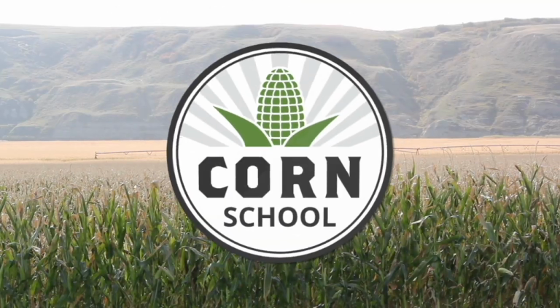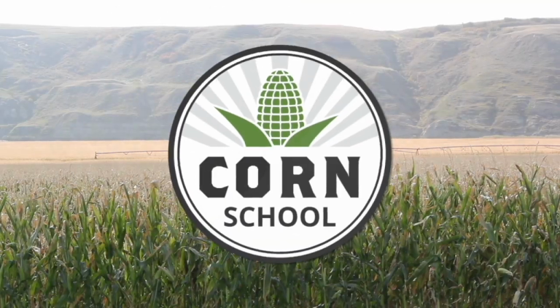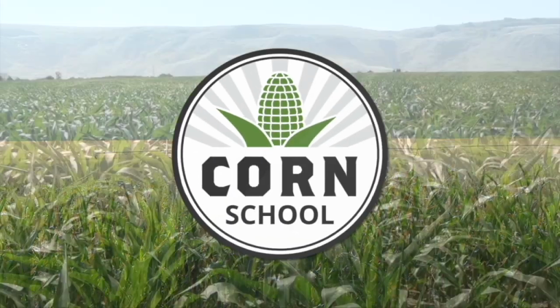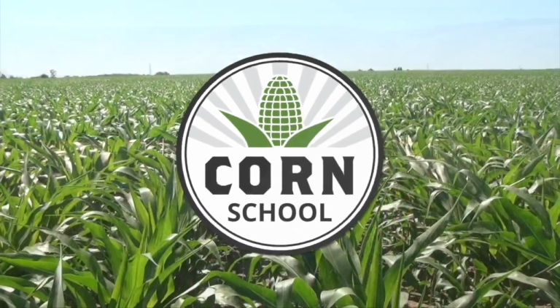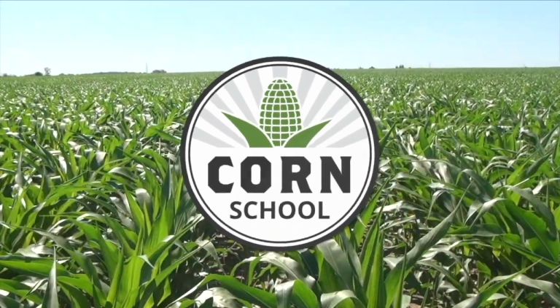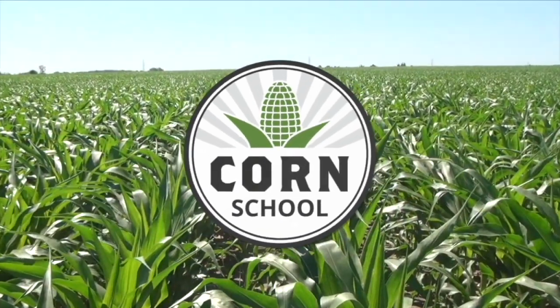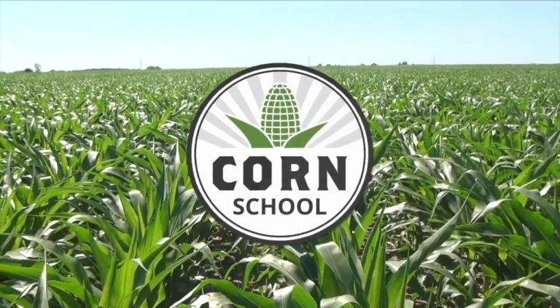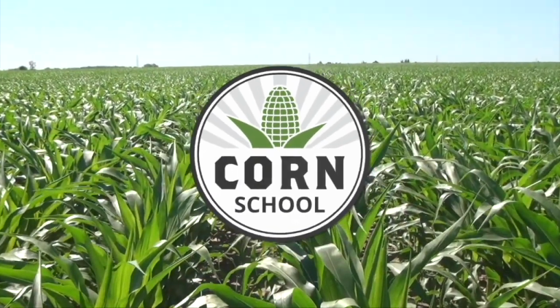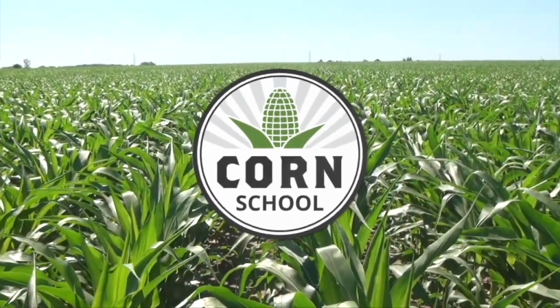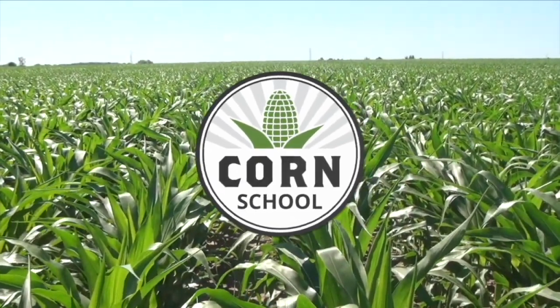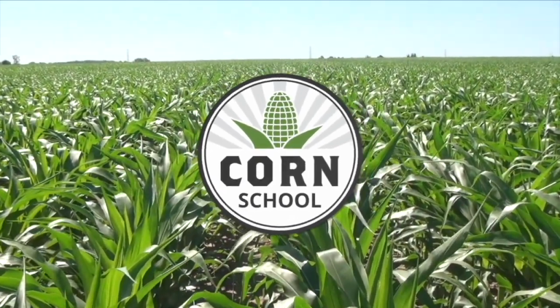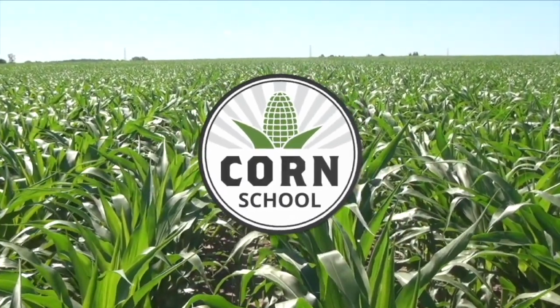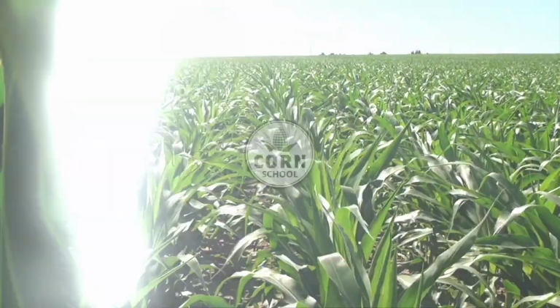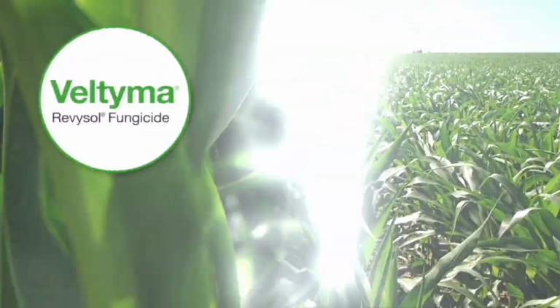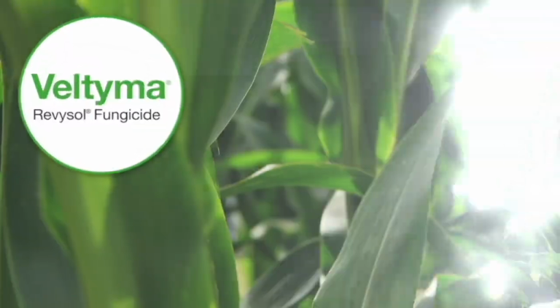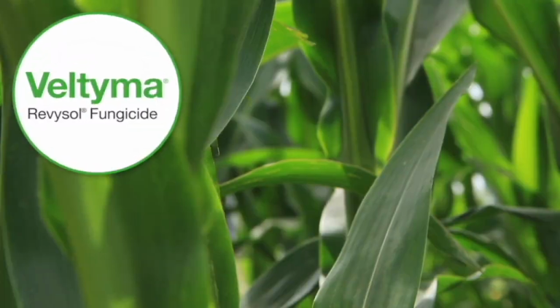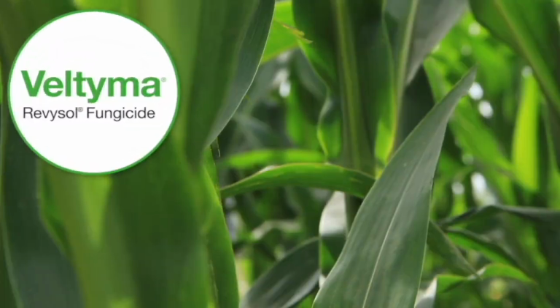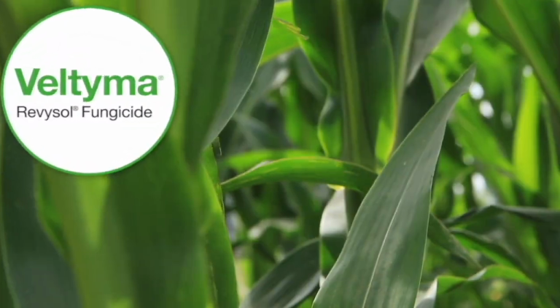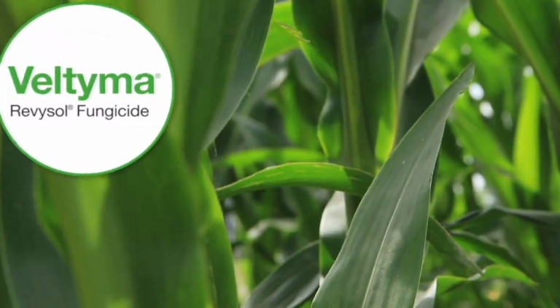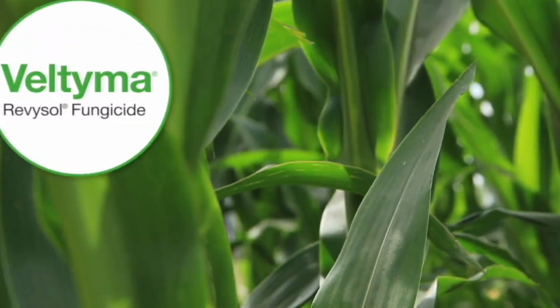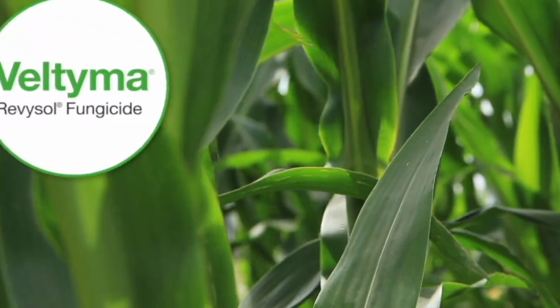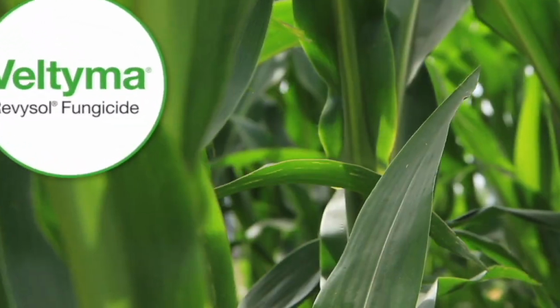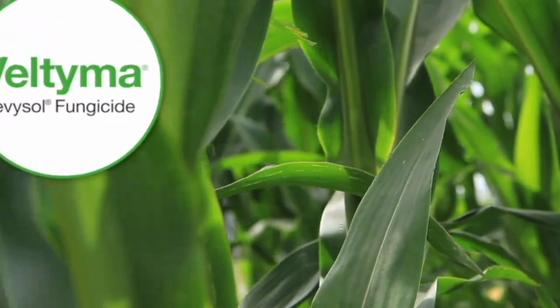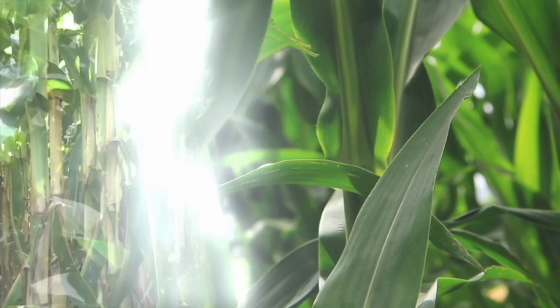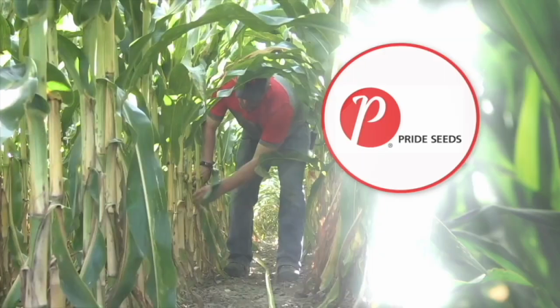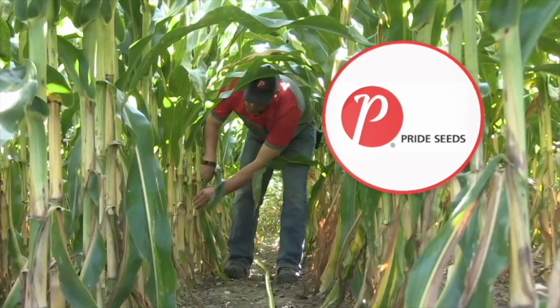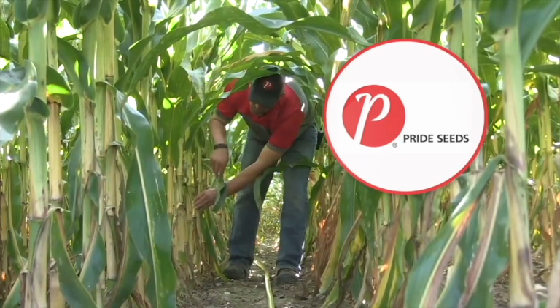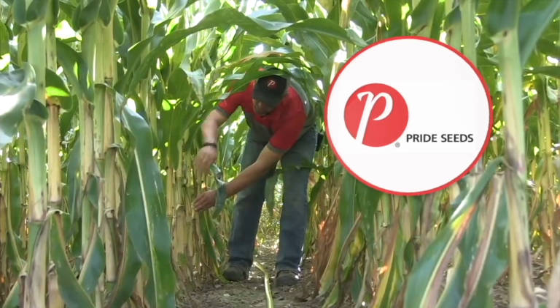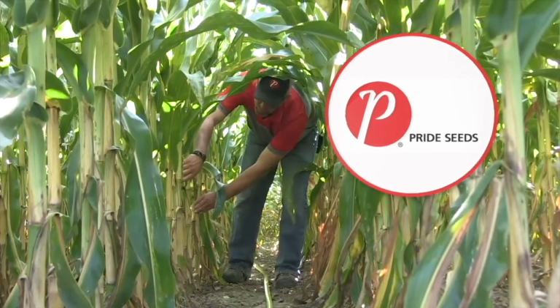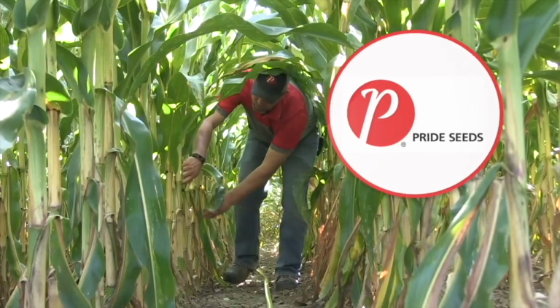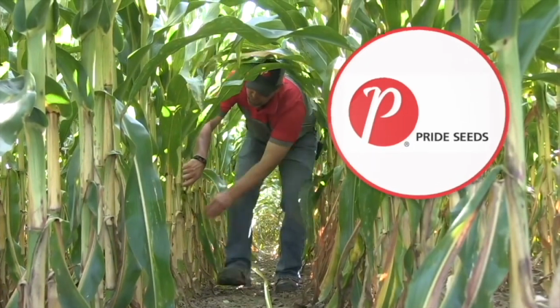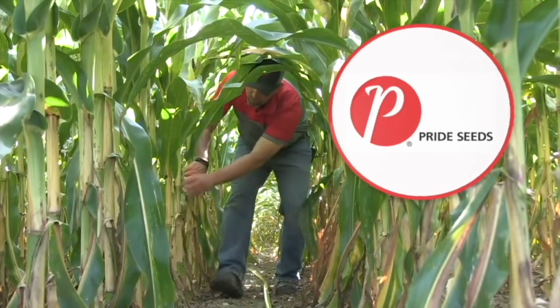Corn School on RealAgriculture.com is brought to you by Valtima Fungicide and Pride Seeds.